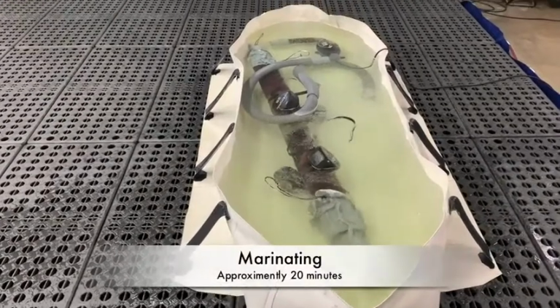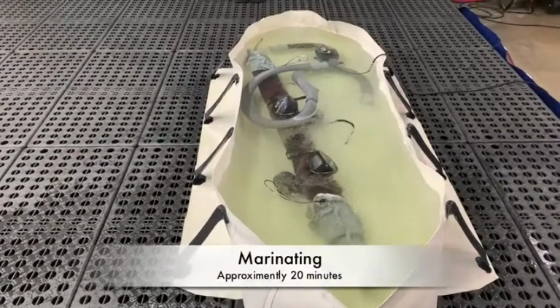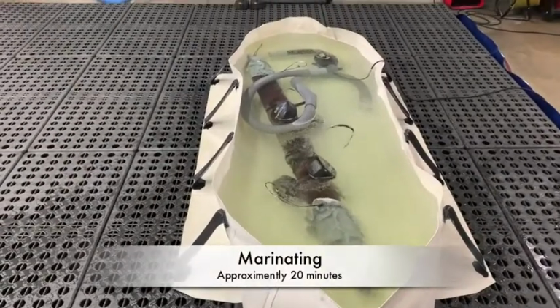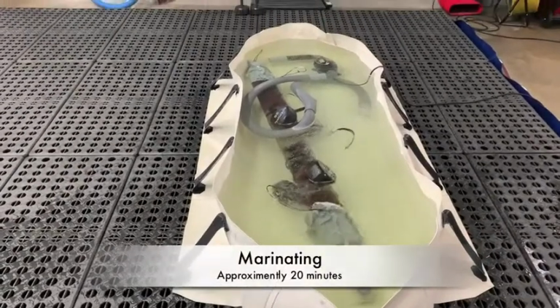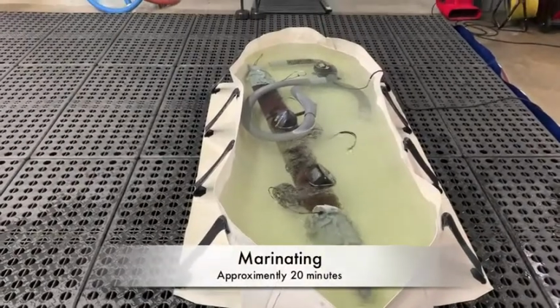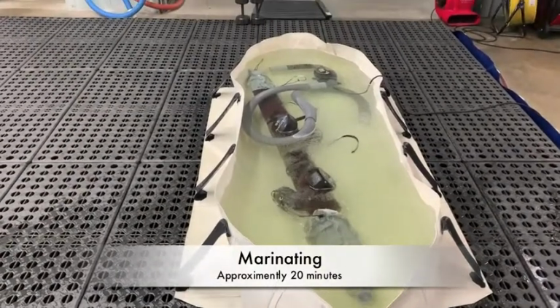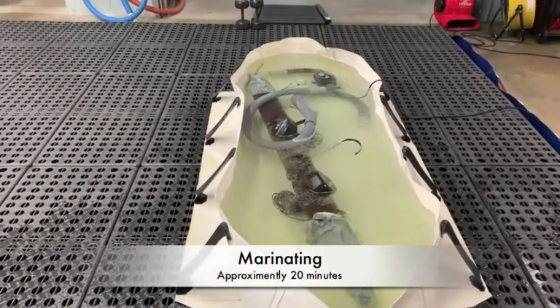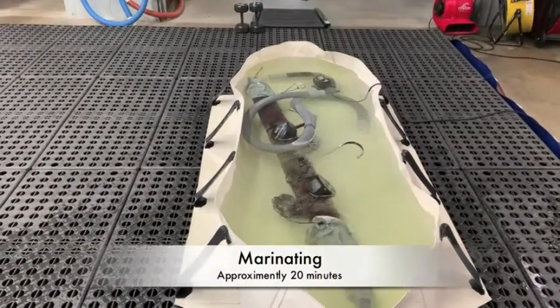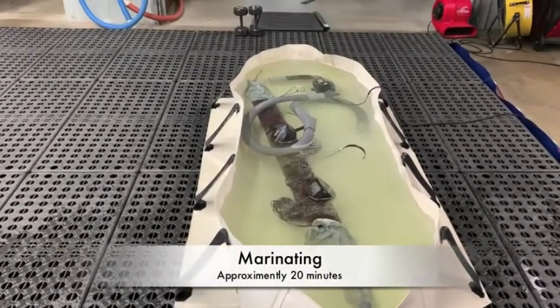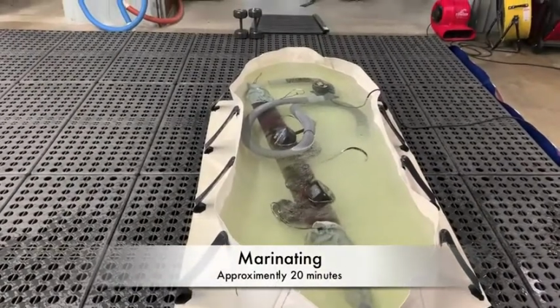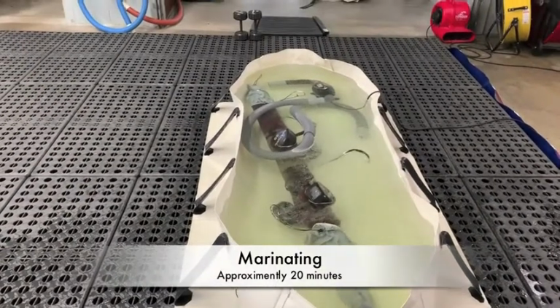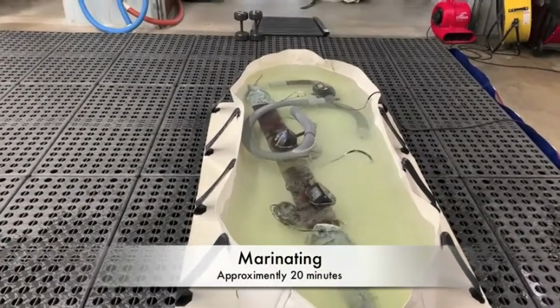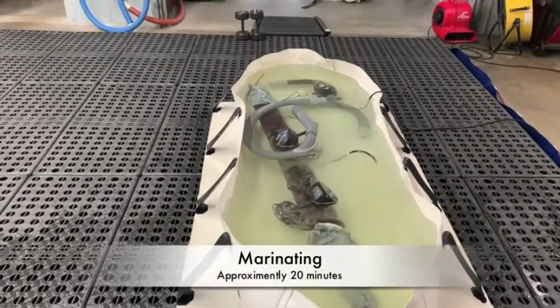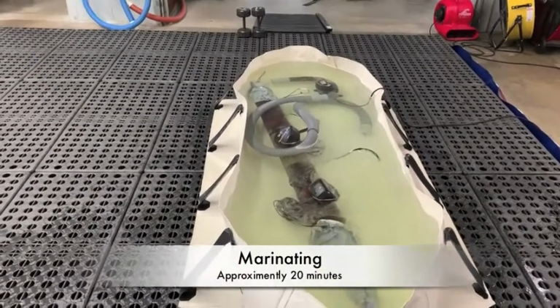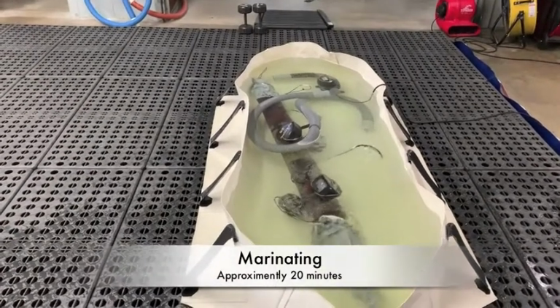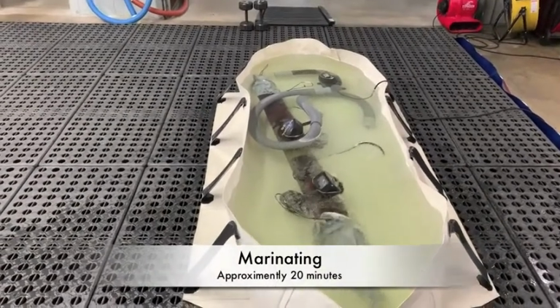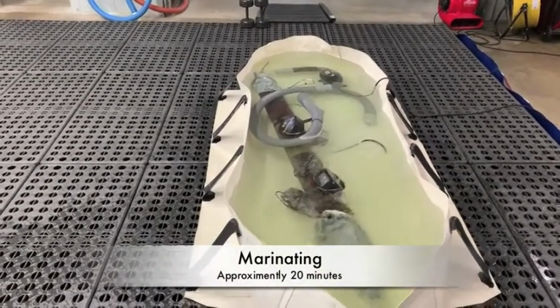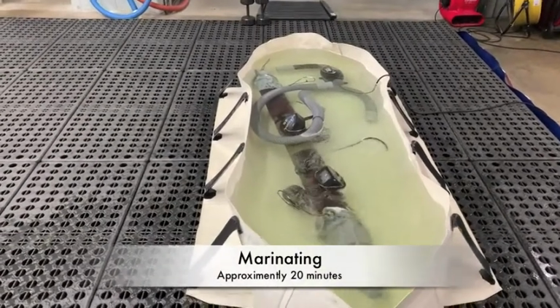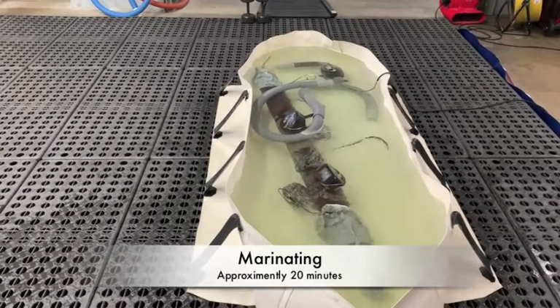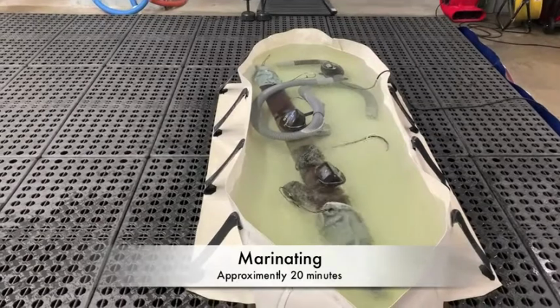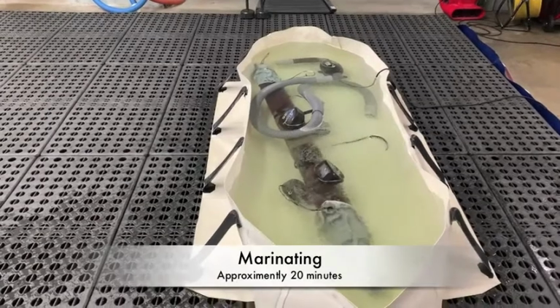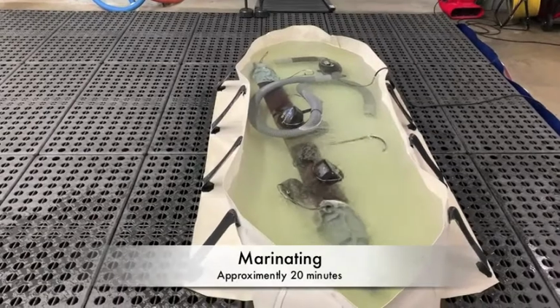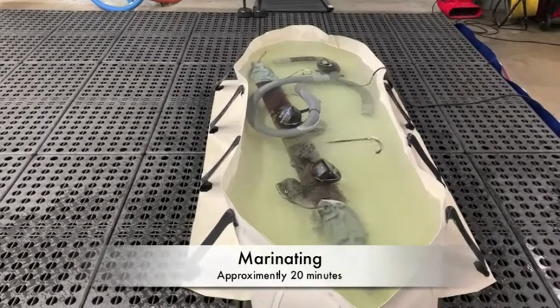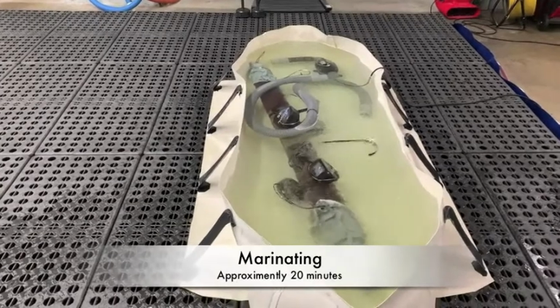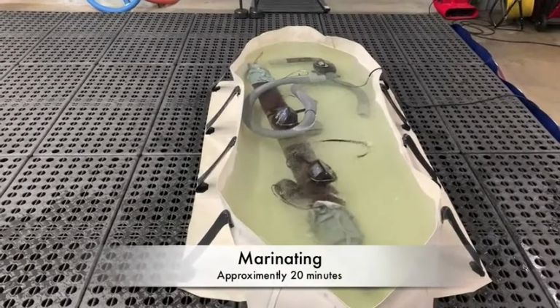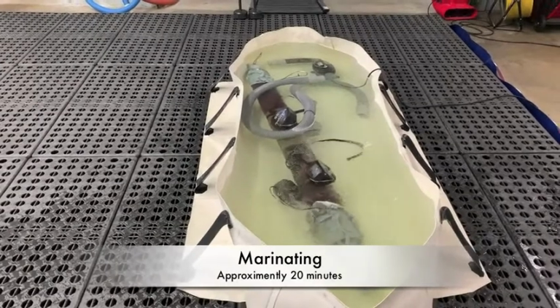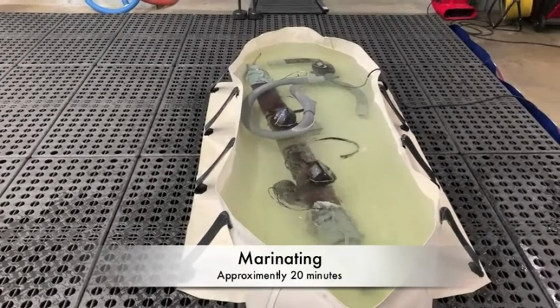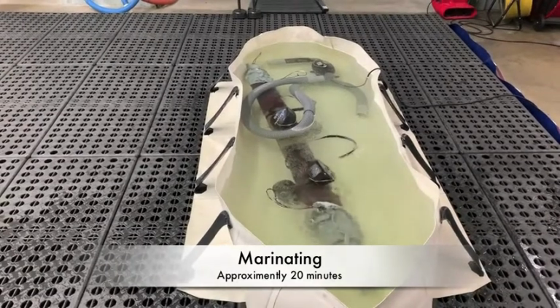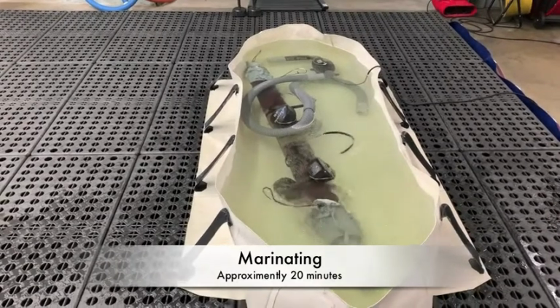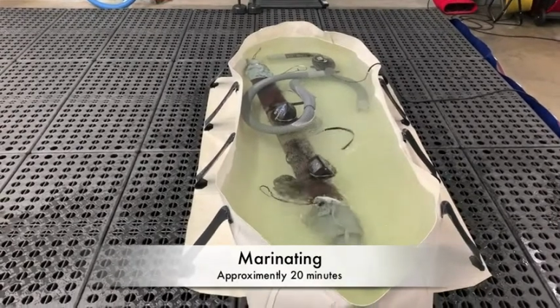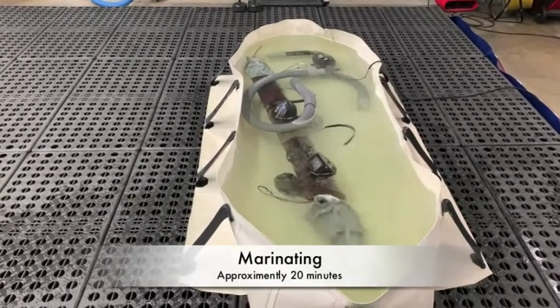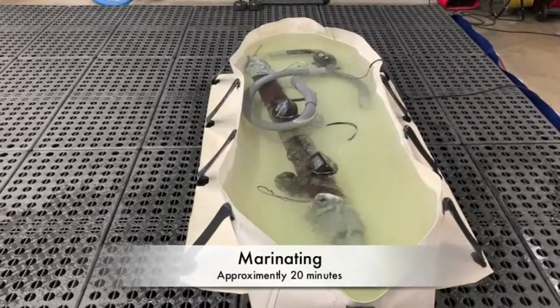After the water clears, it is circulated in the pond for 20 minutes to dislodge soil from the rug.